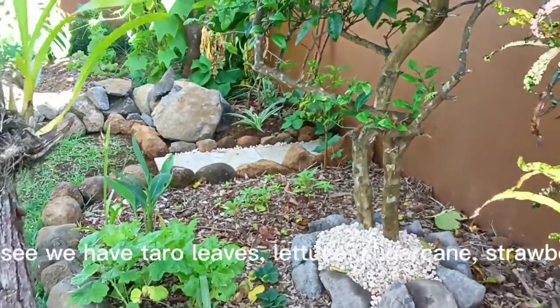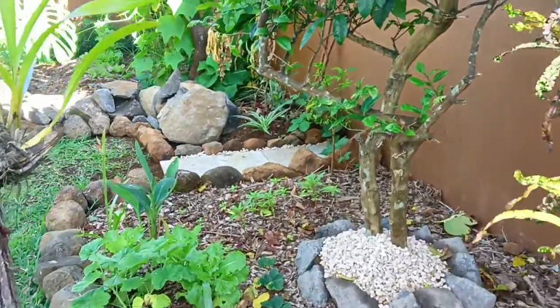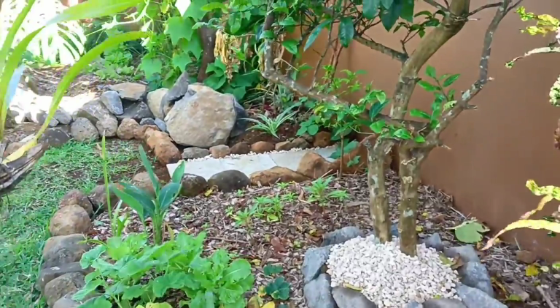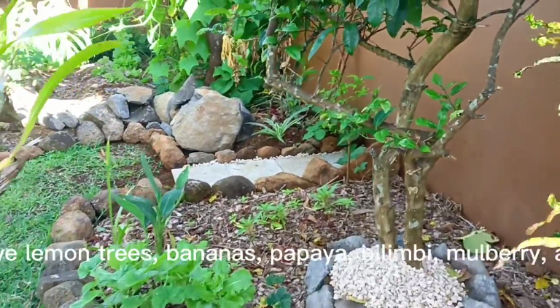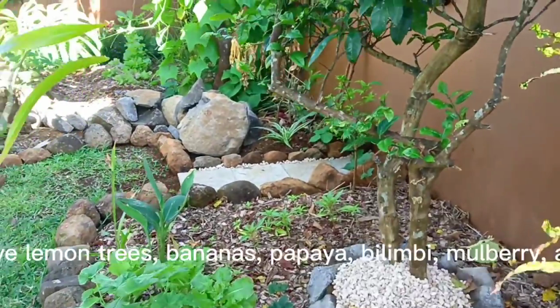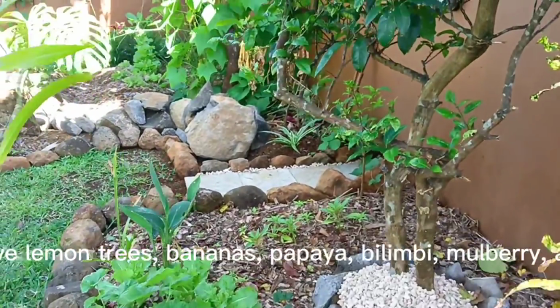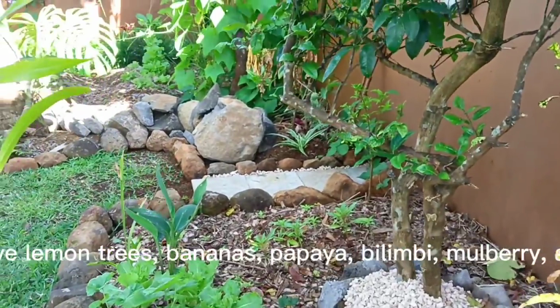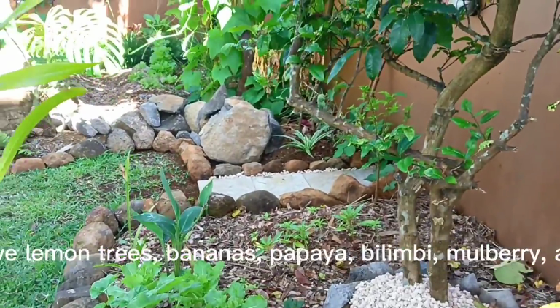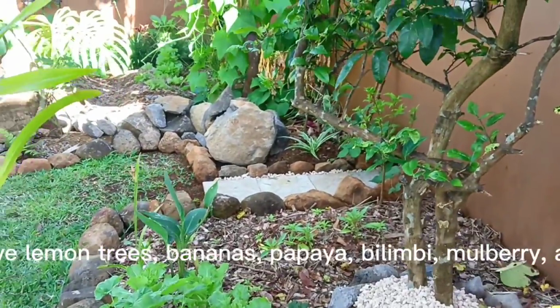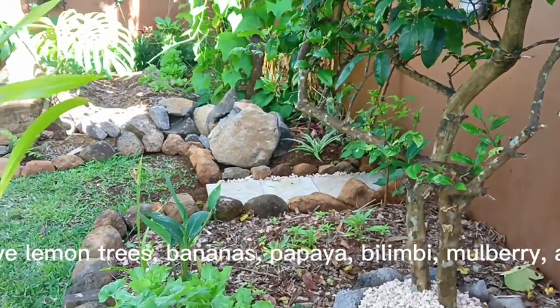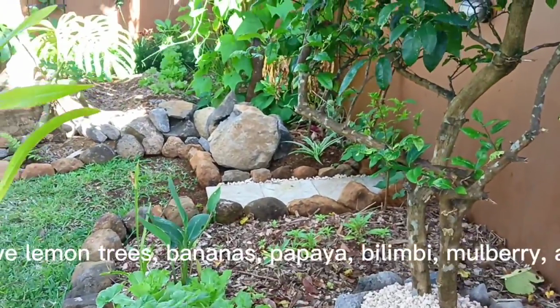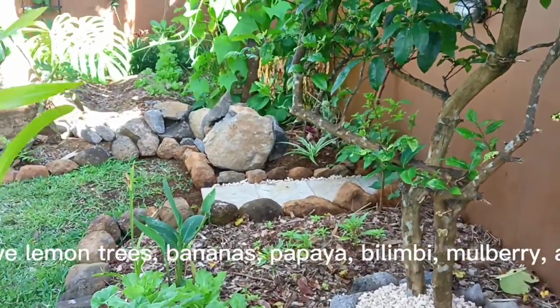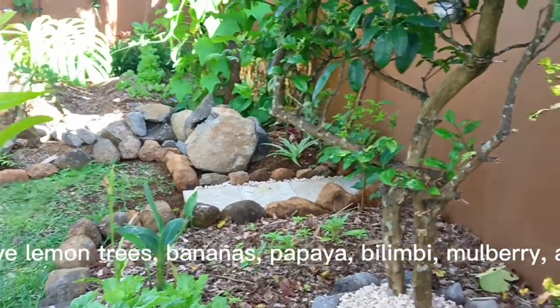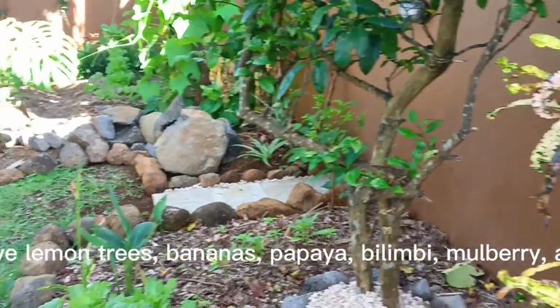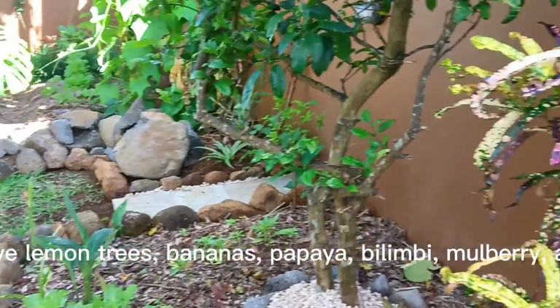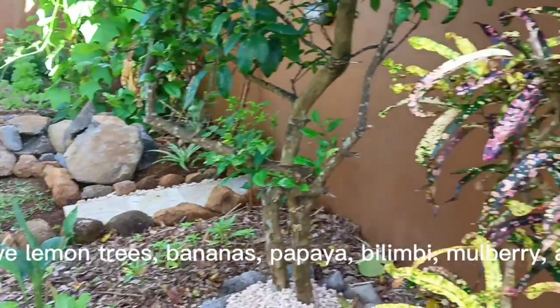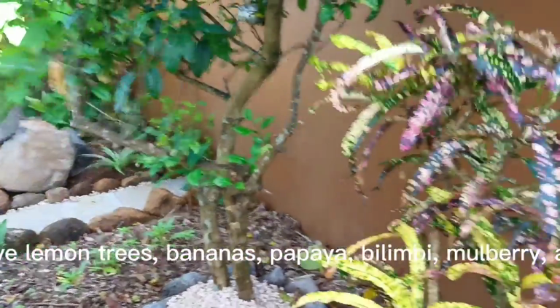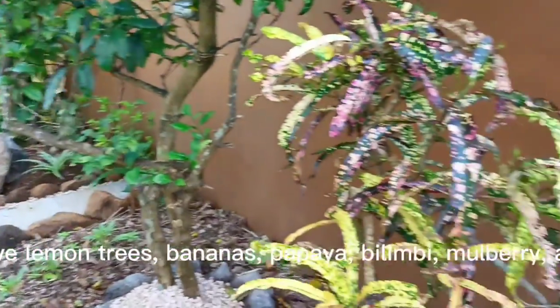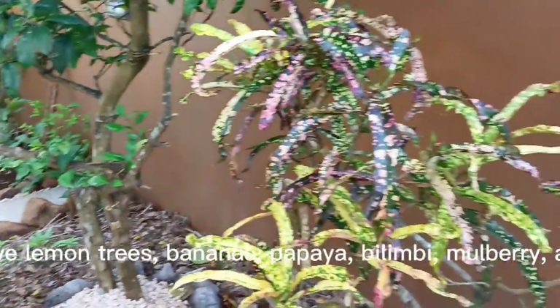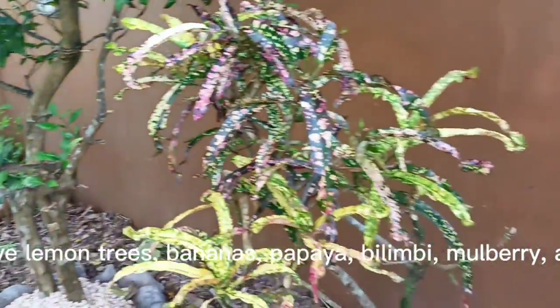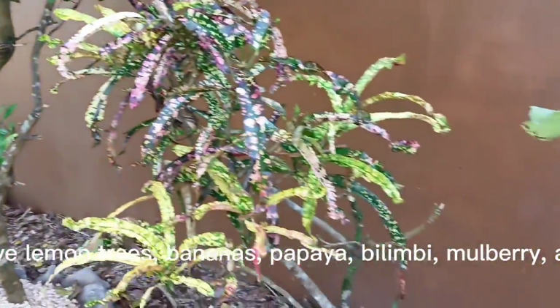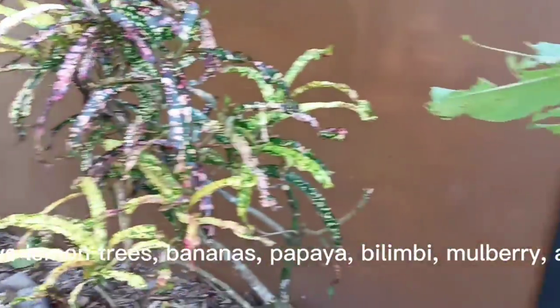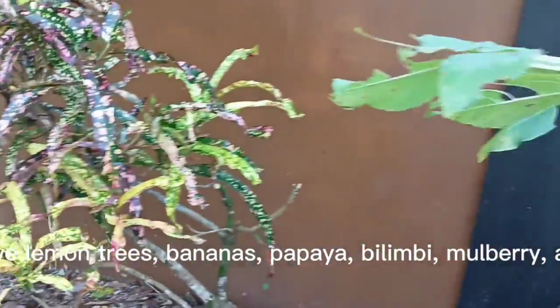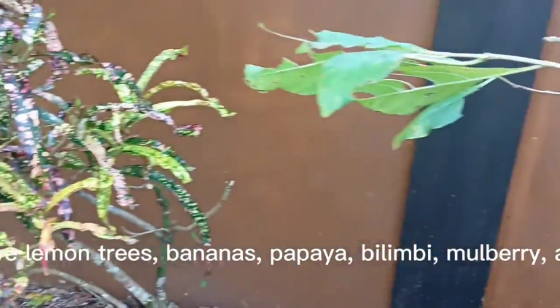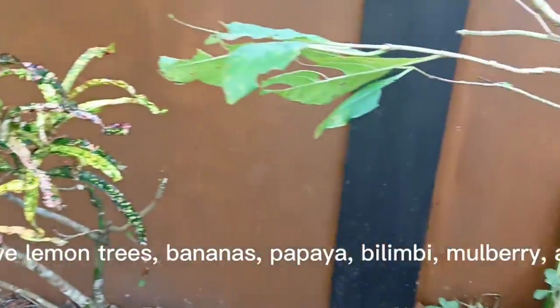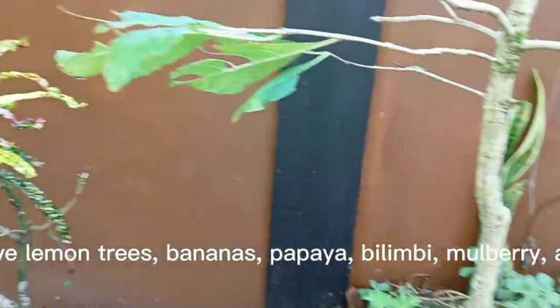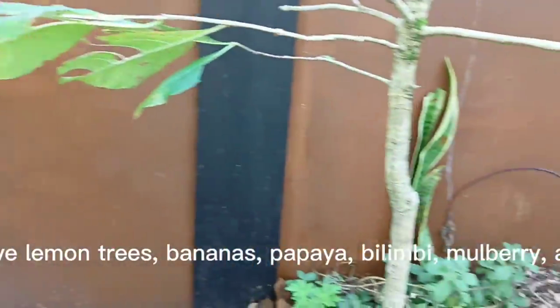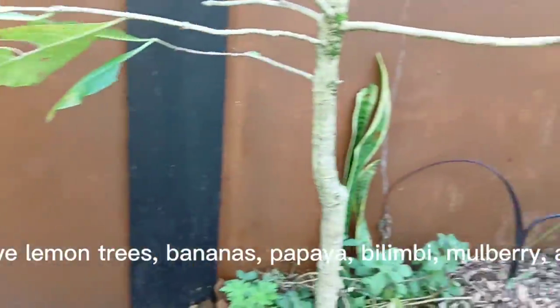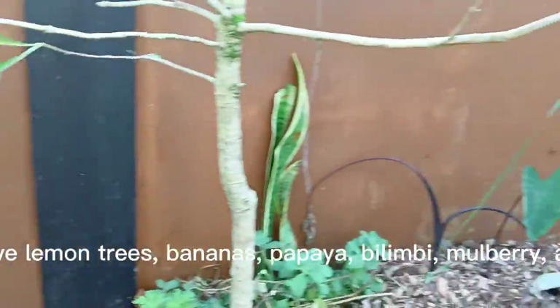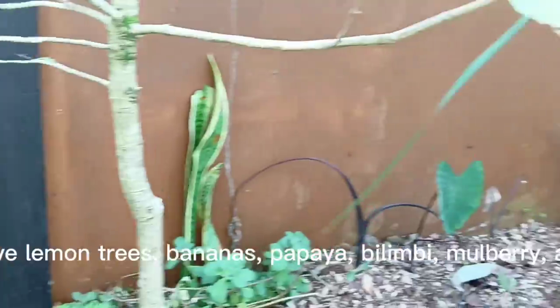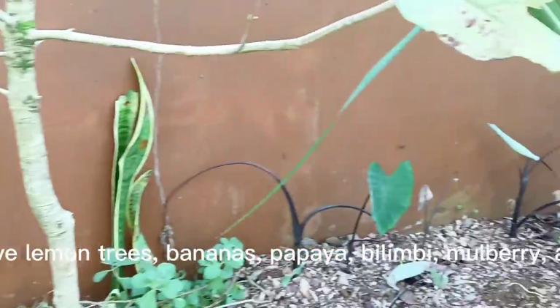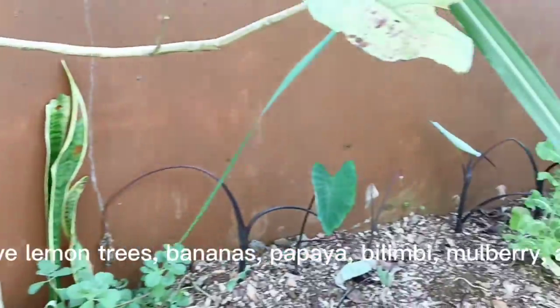We have lemon trees, bananas, papaya, bulimbi, mulberry, and so on.